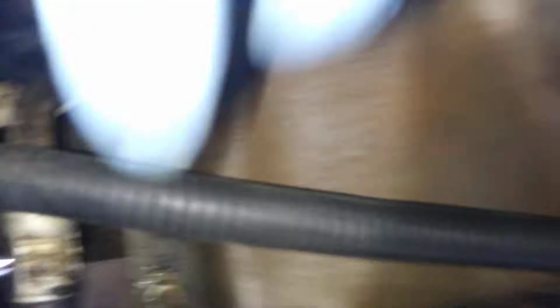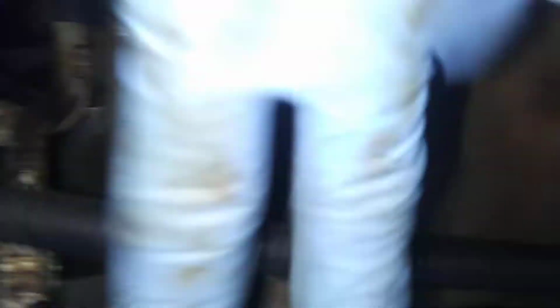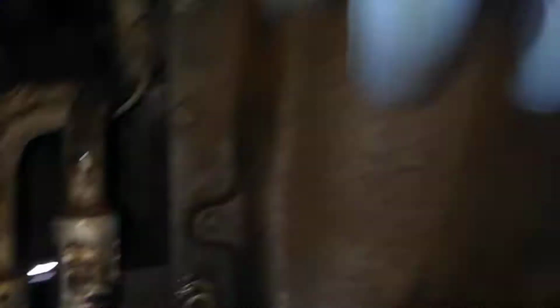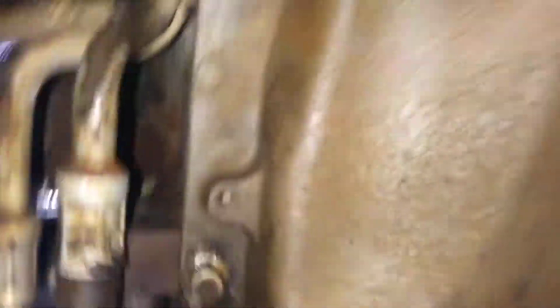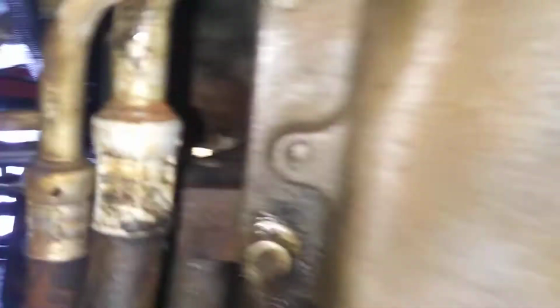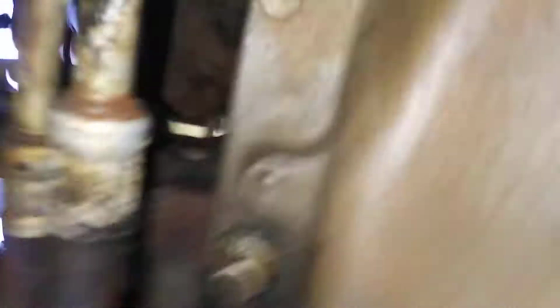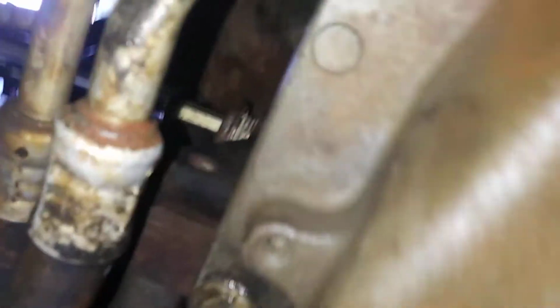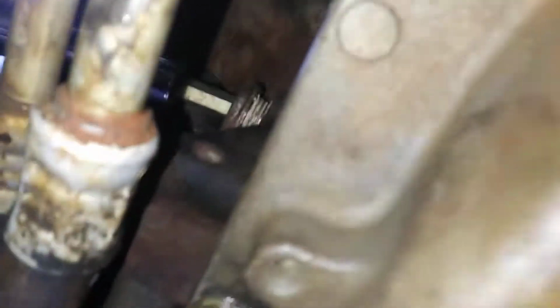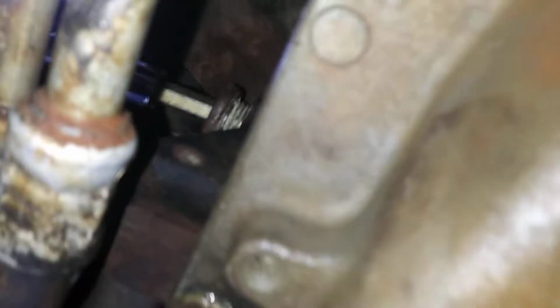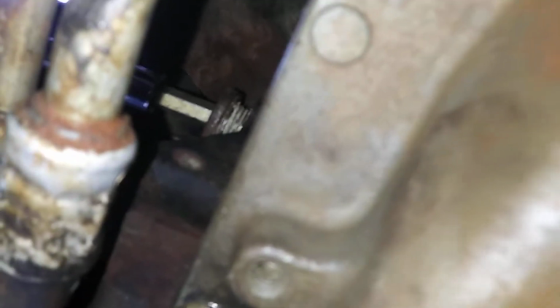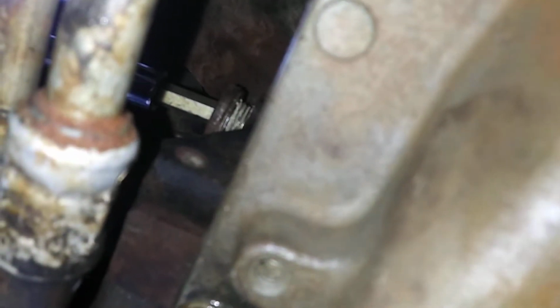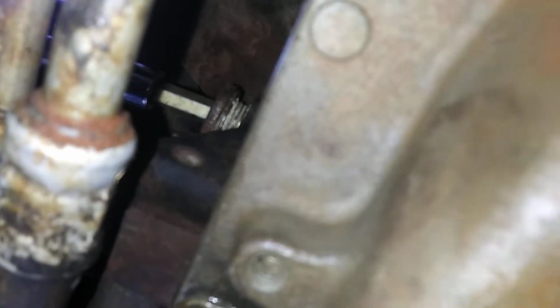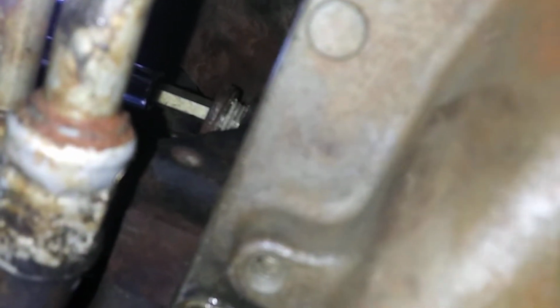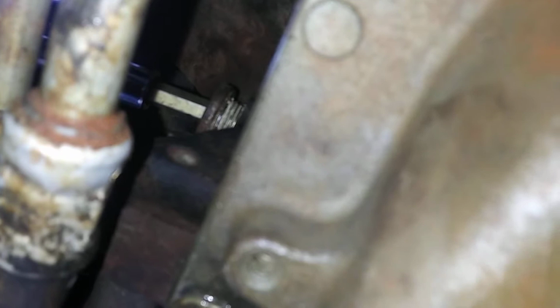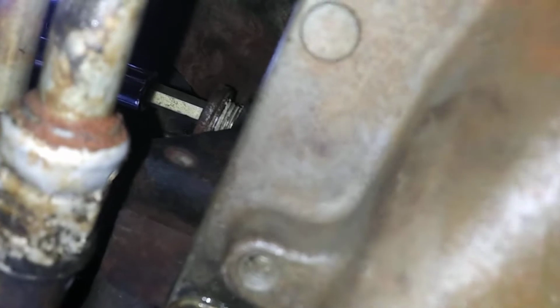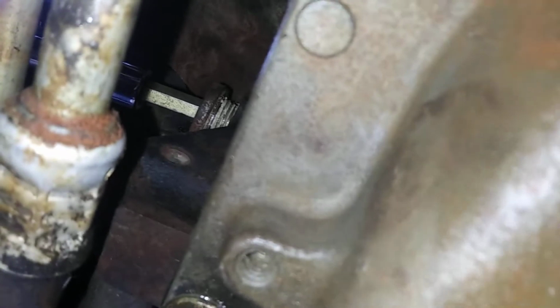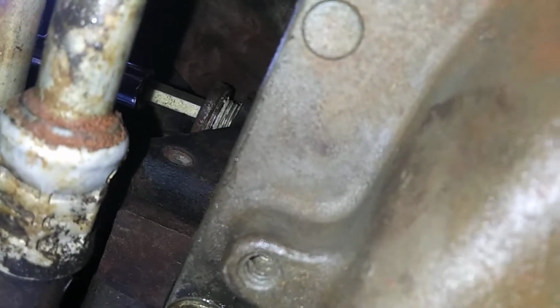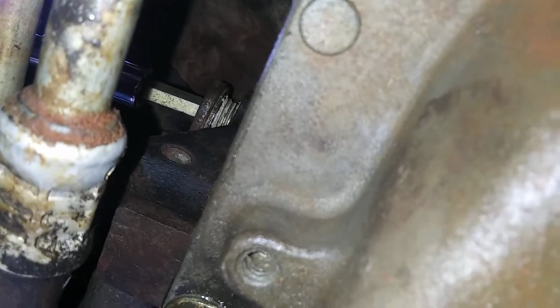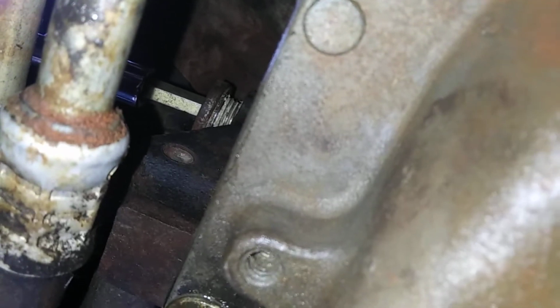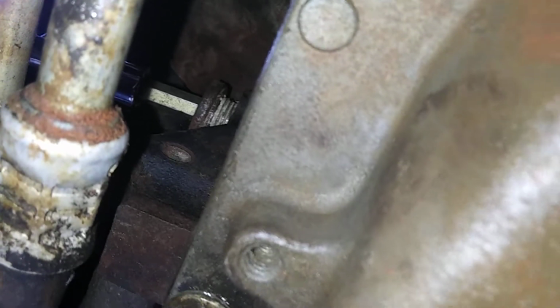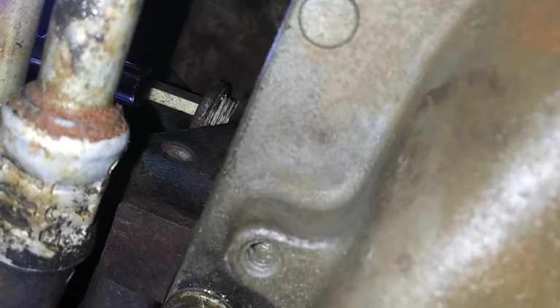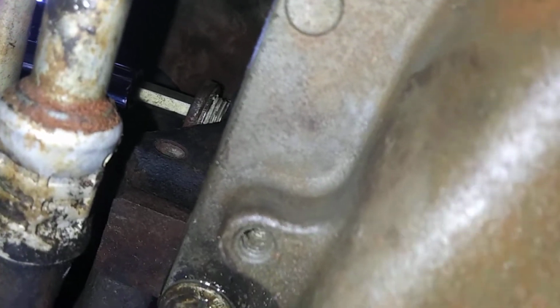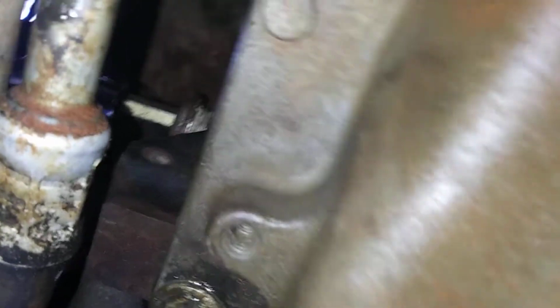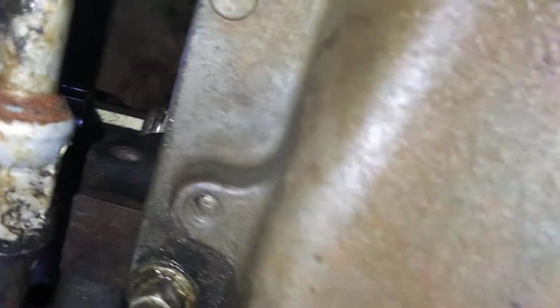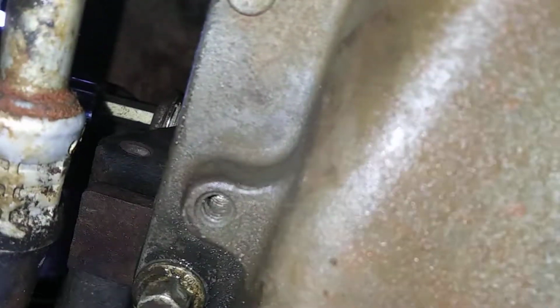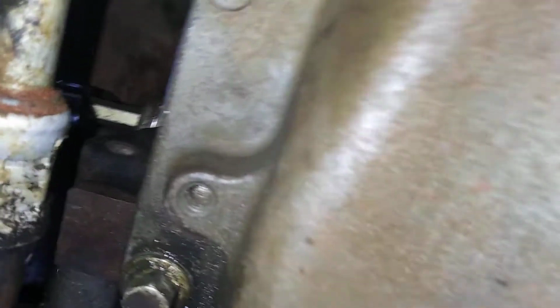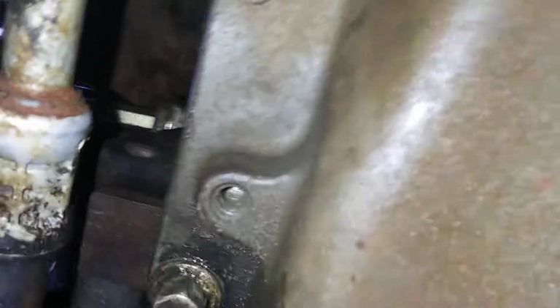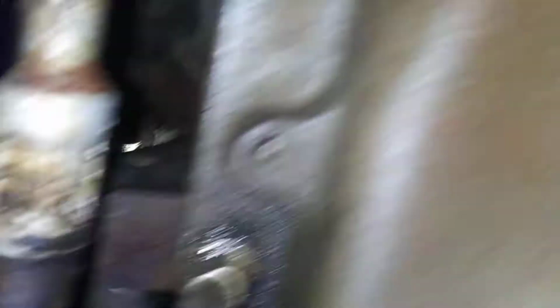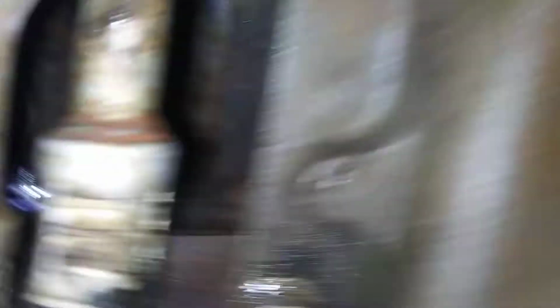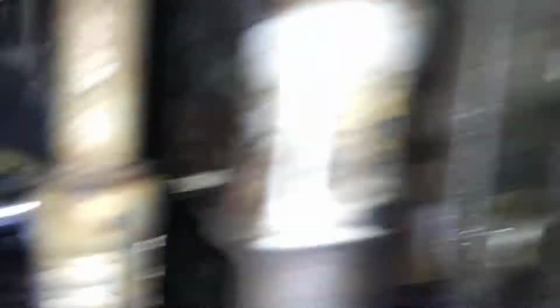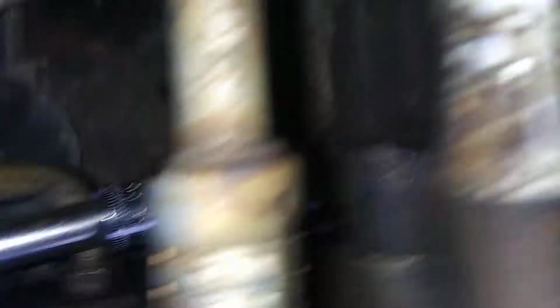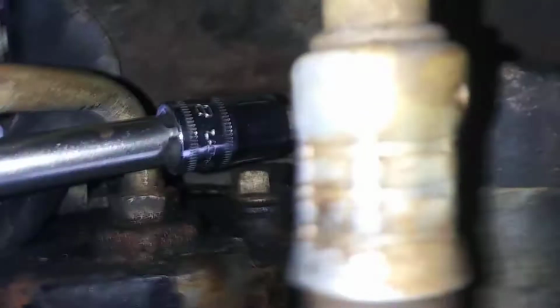That is where you prime the oil pump, and that is a number eight Allen head.